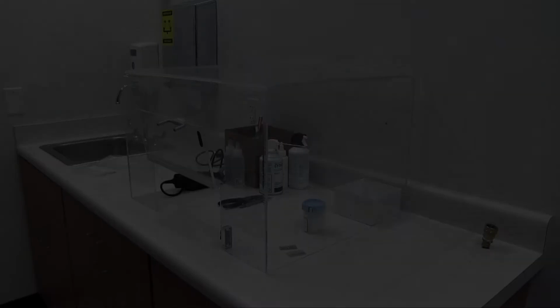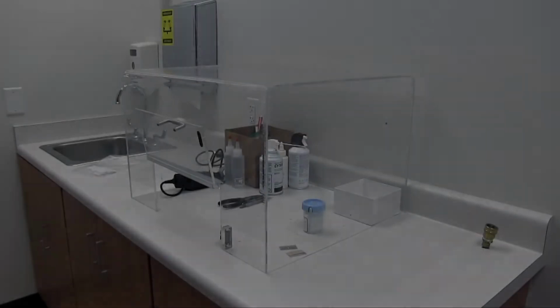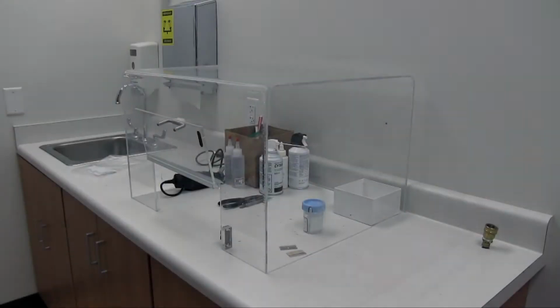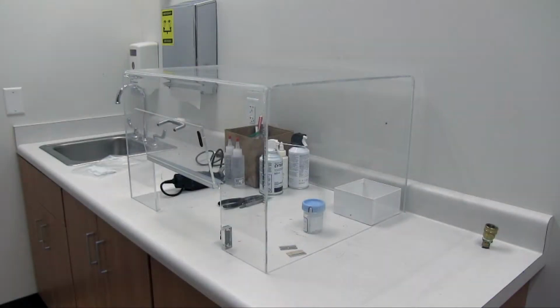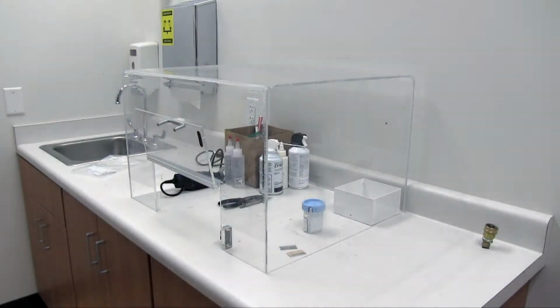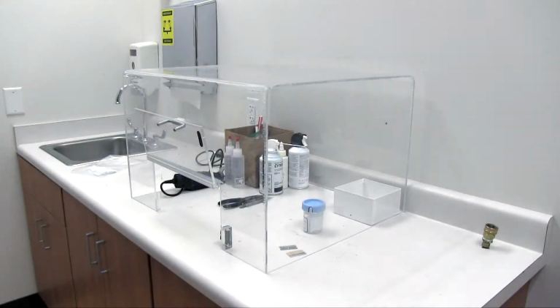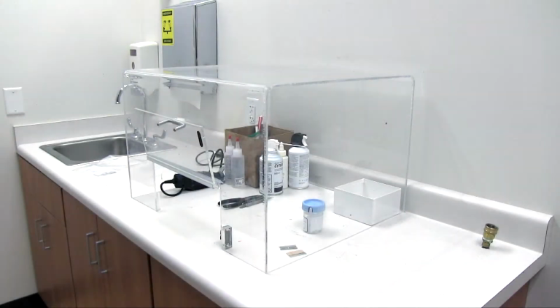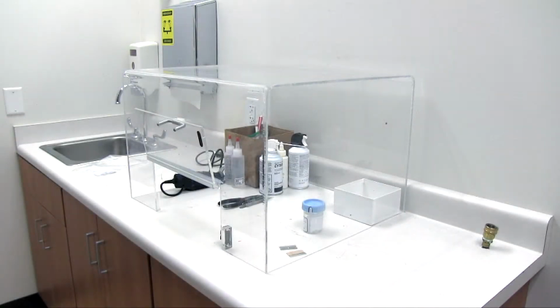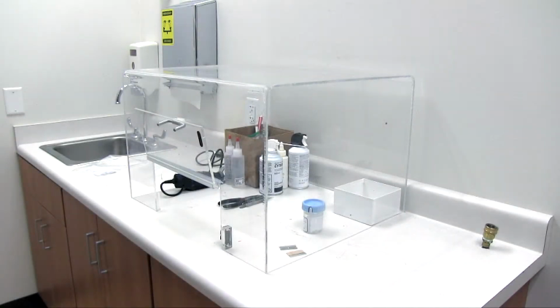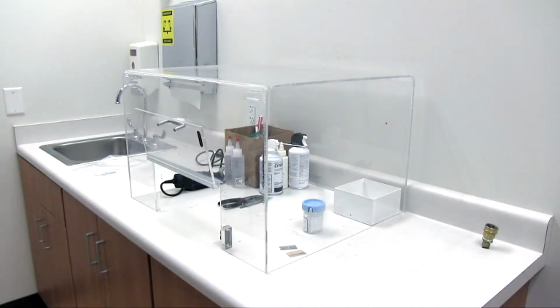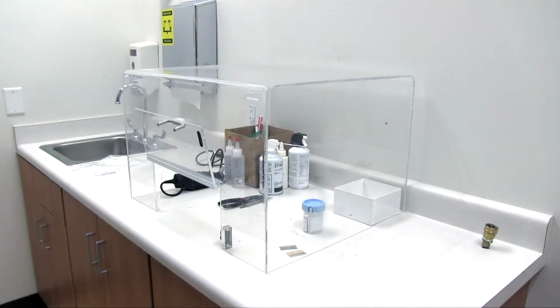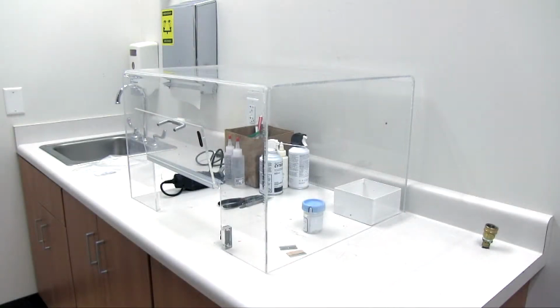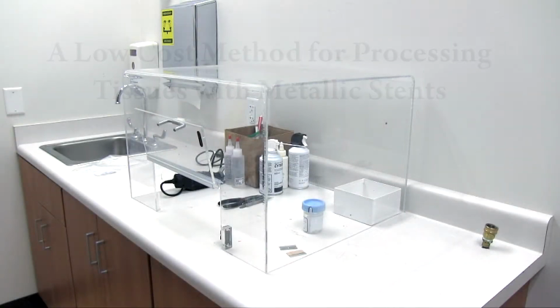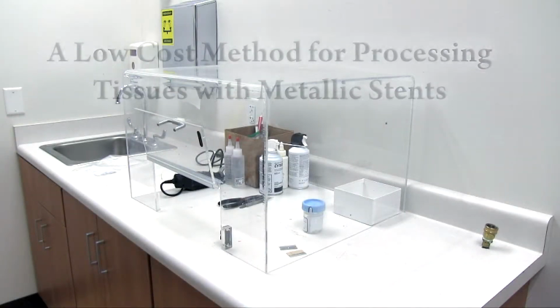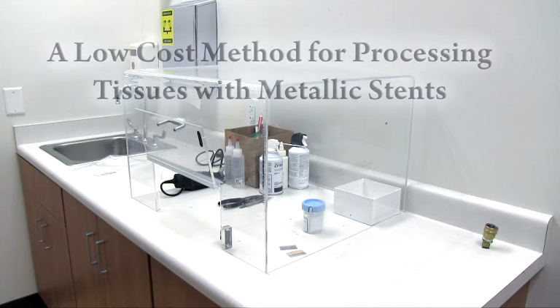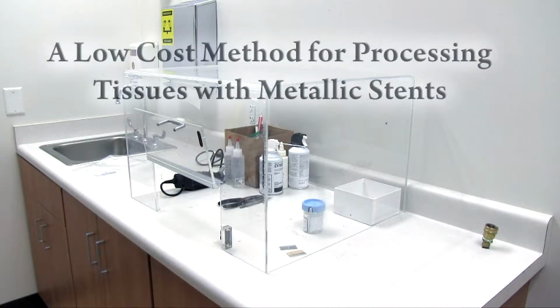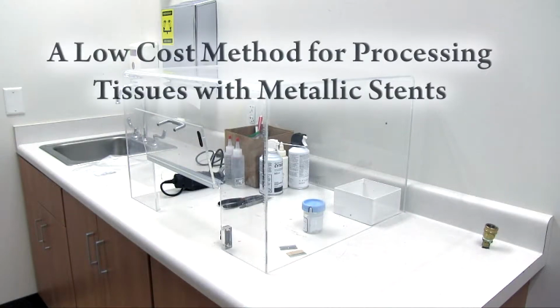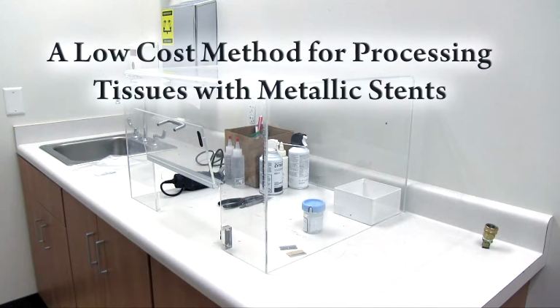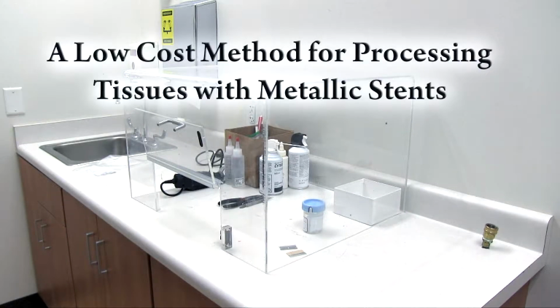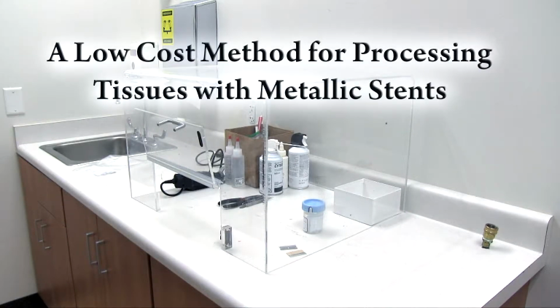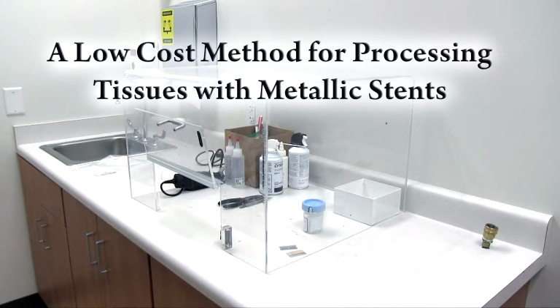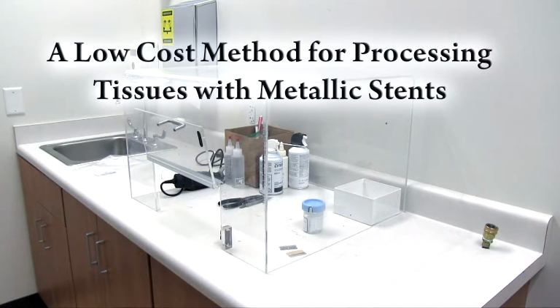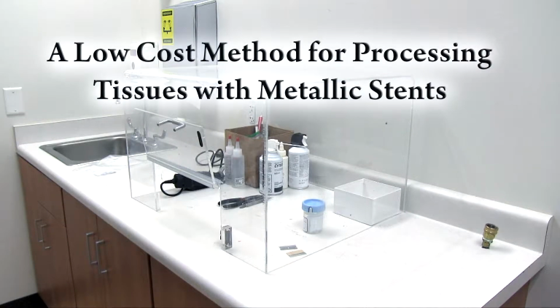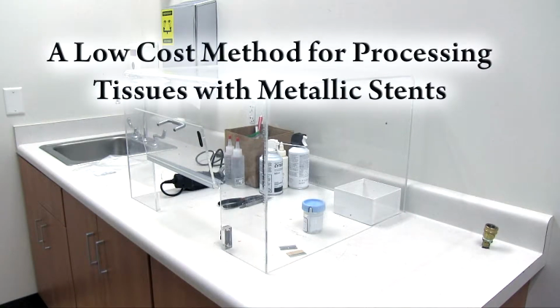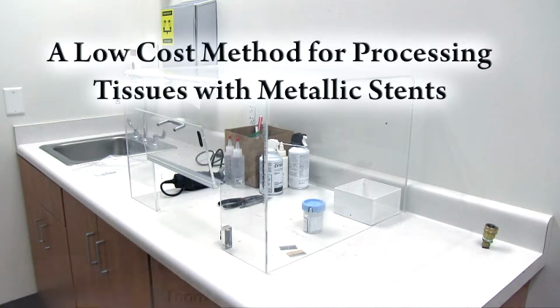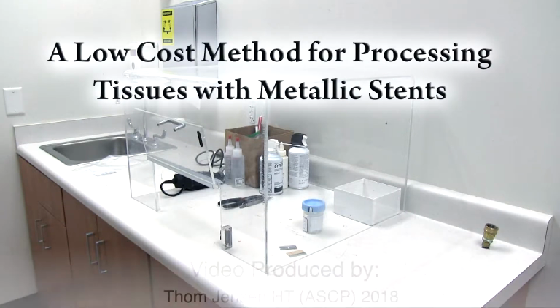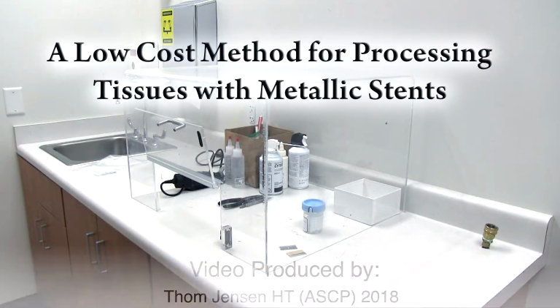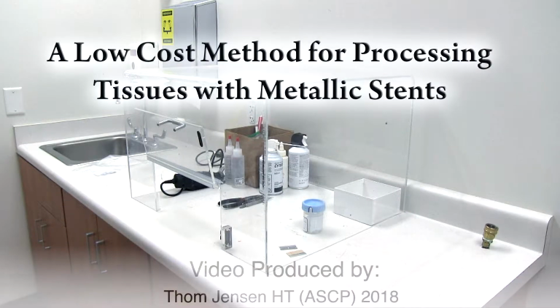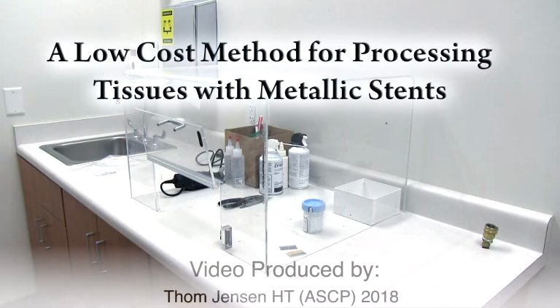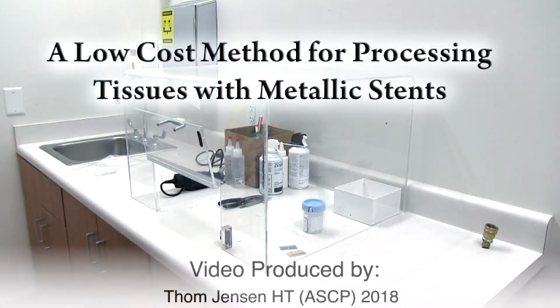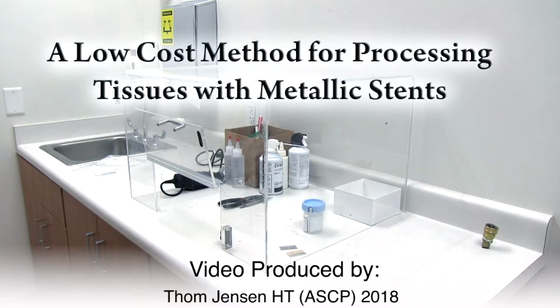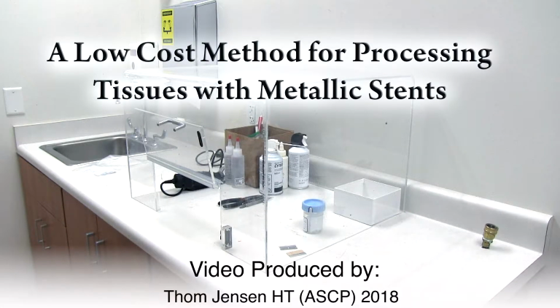Hello, my name is Tom Jensen. I'm going to show you how to process arteries with metallic stents.